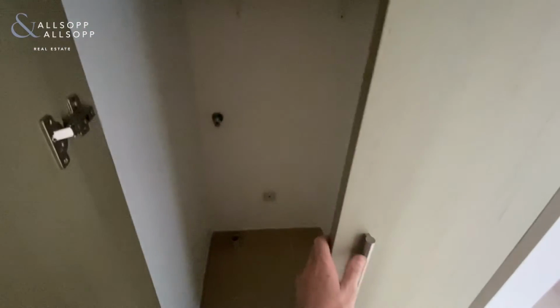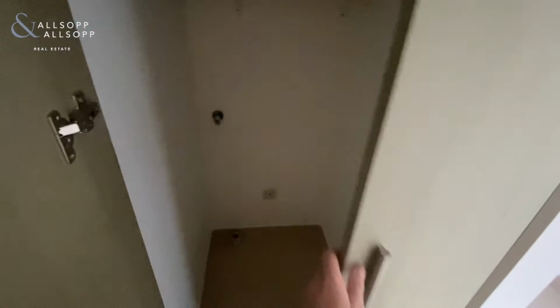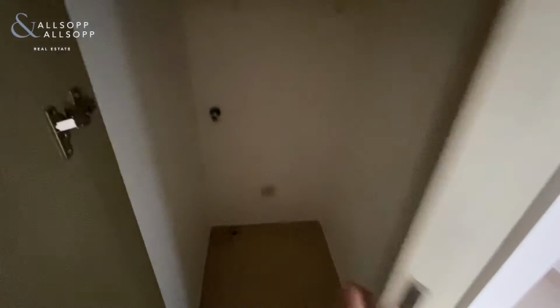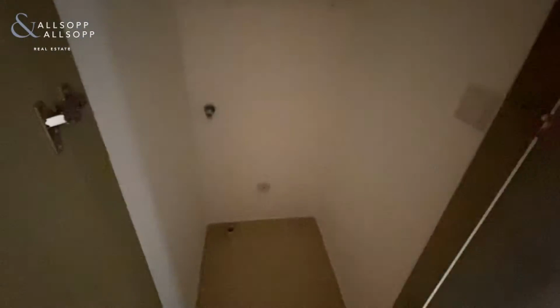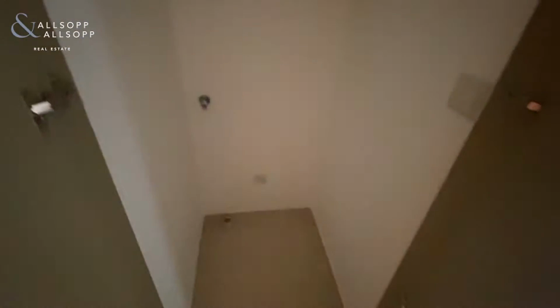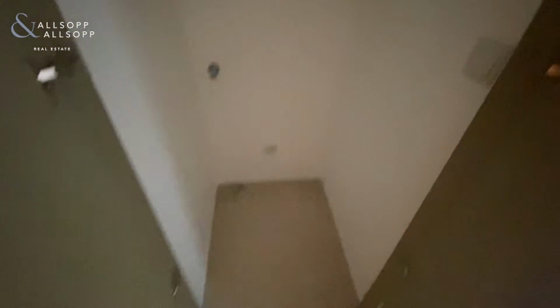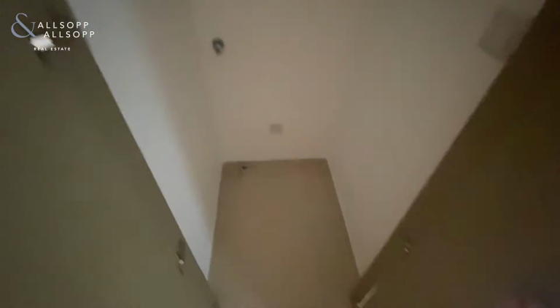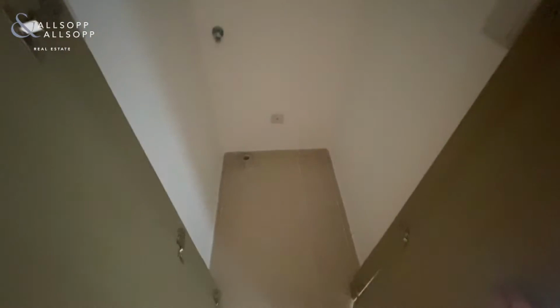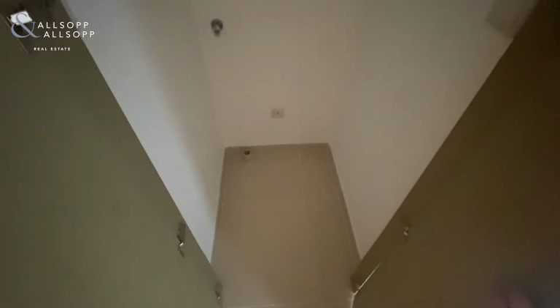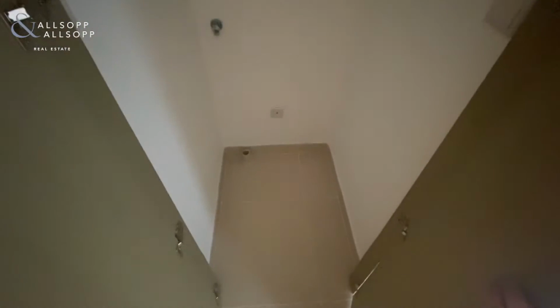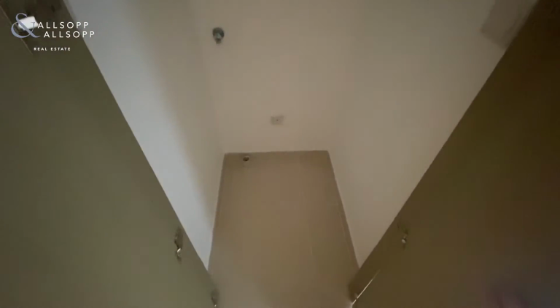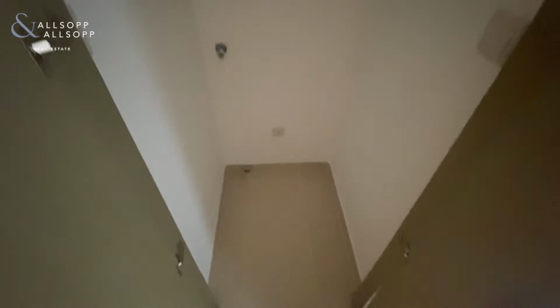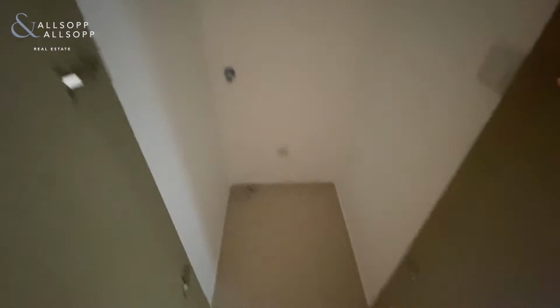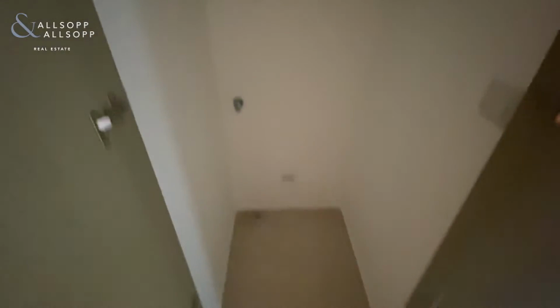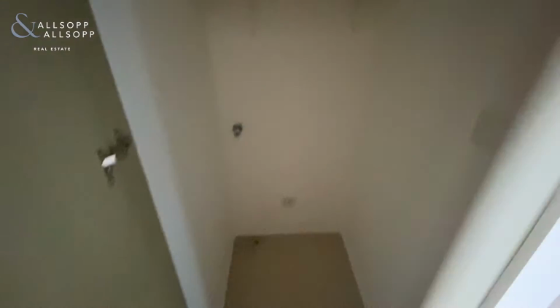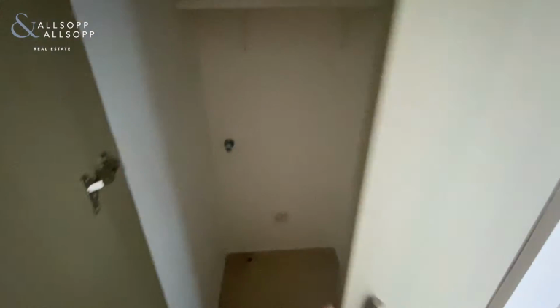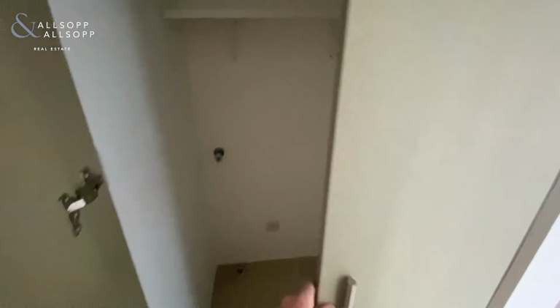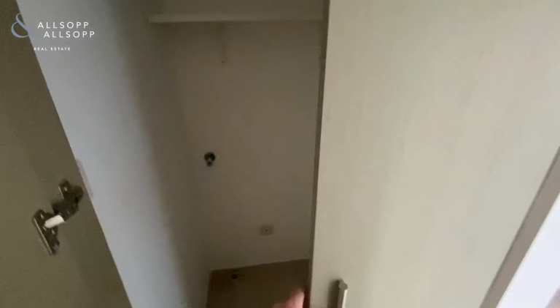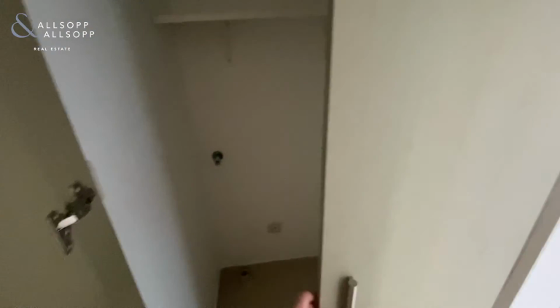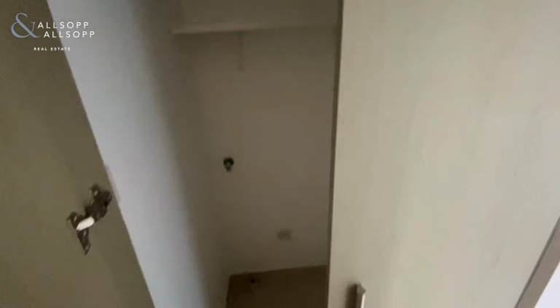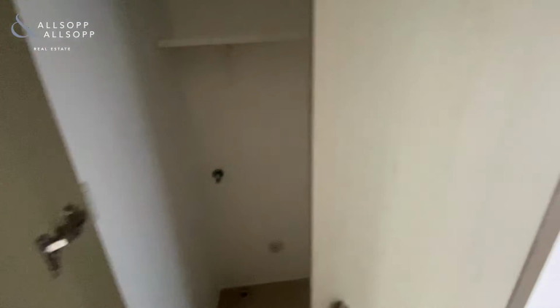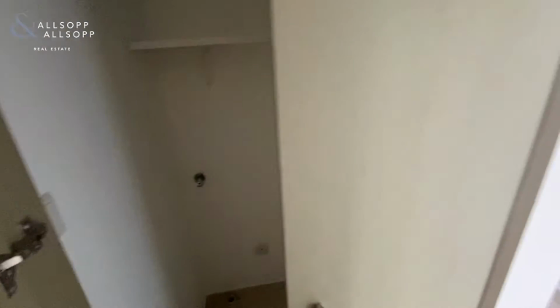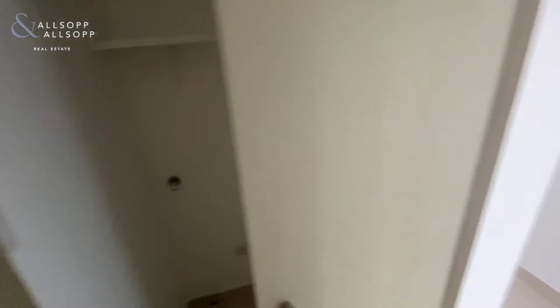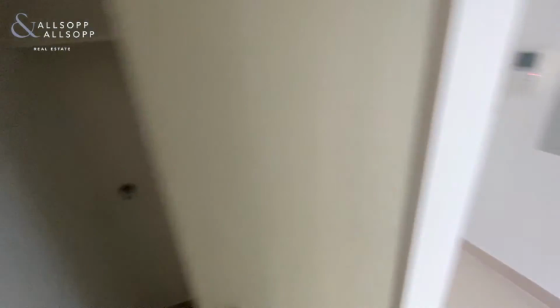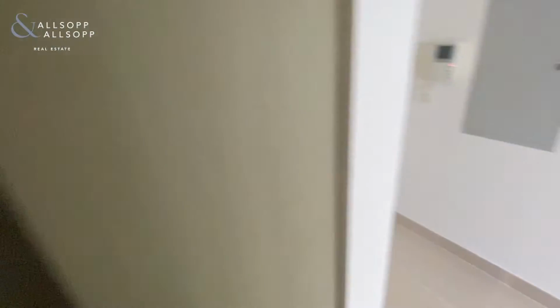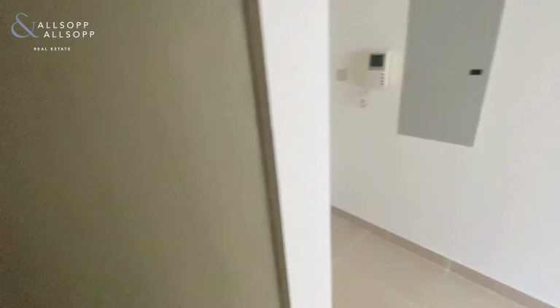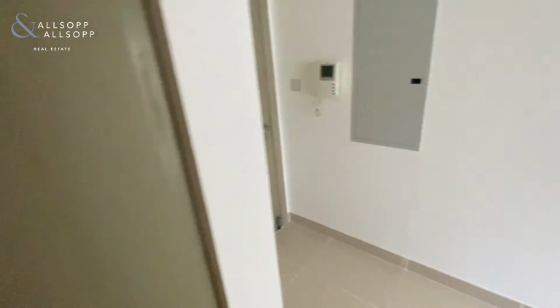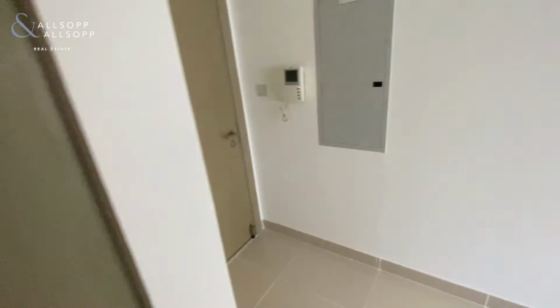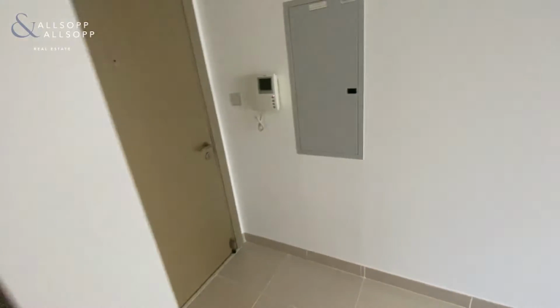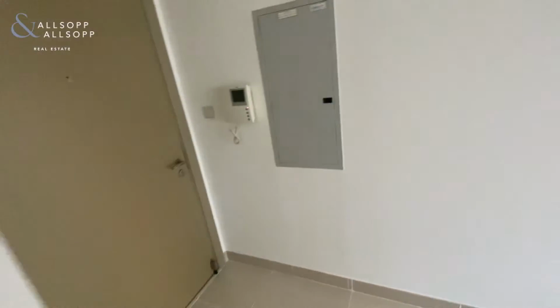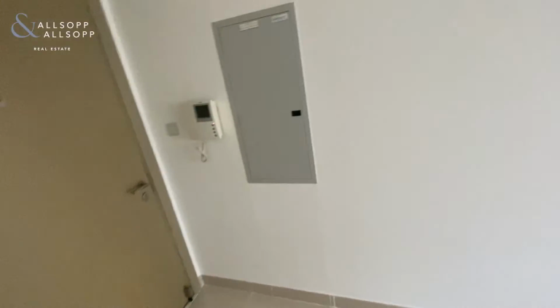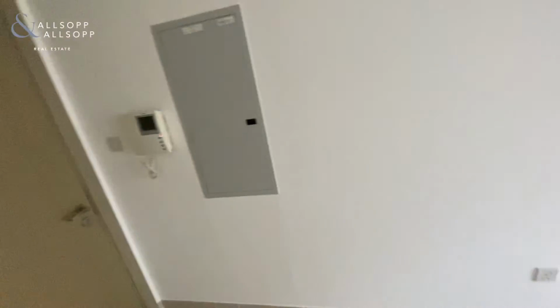So as you can see on the ground floor, greeted with the bathroom and also the washroom.